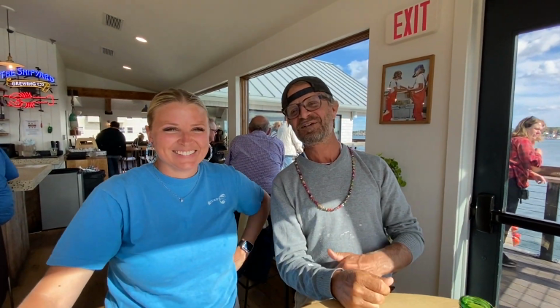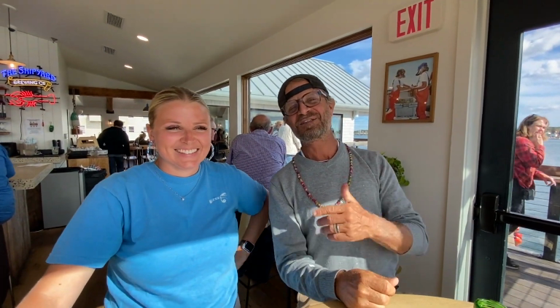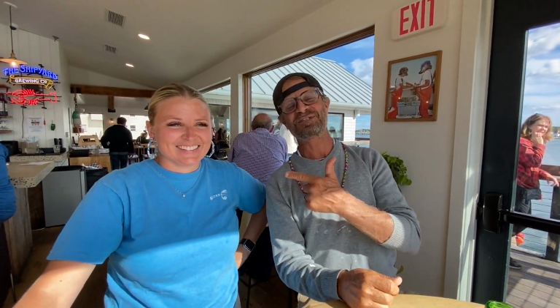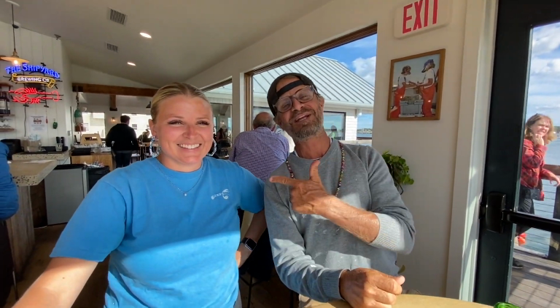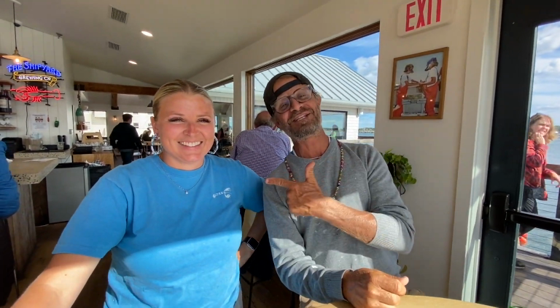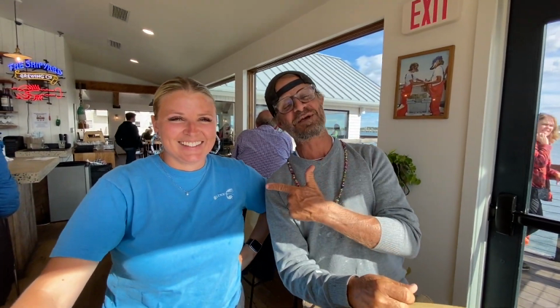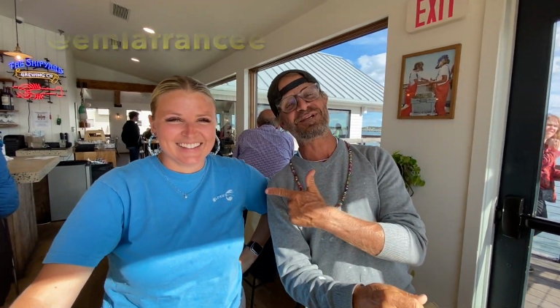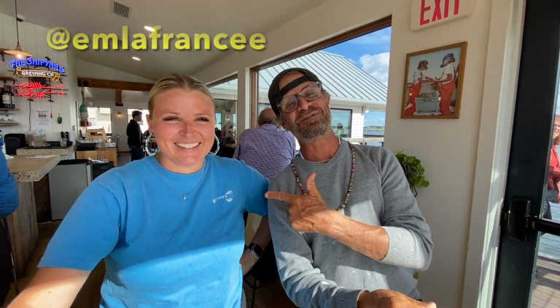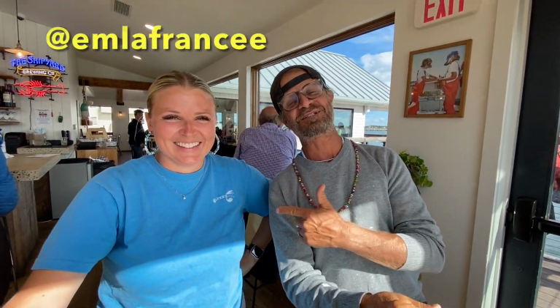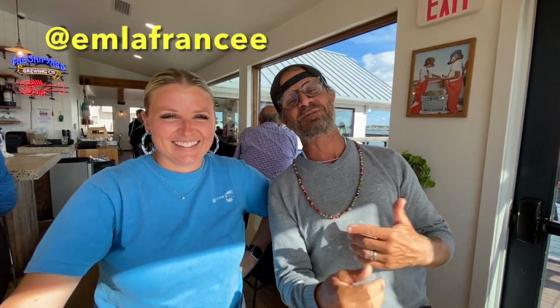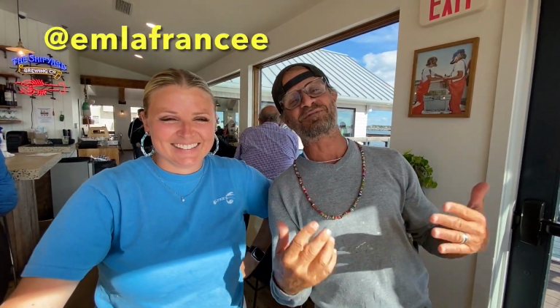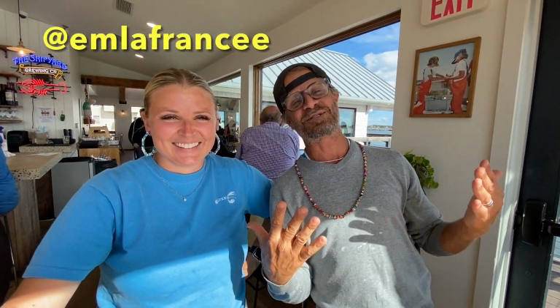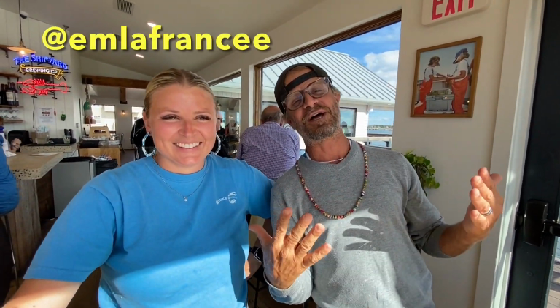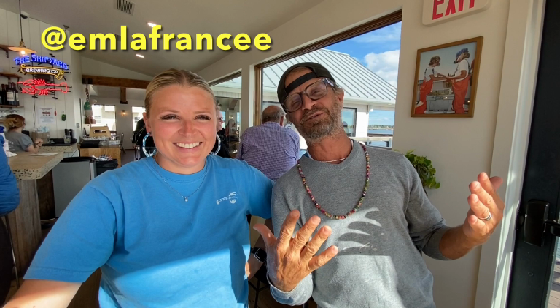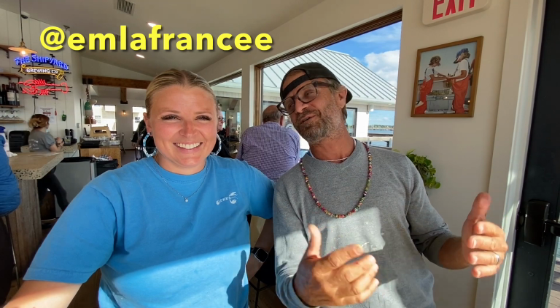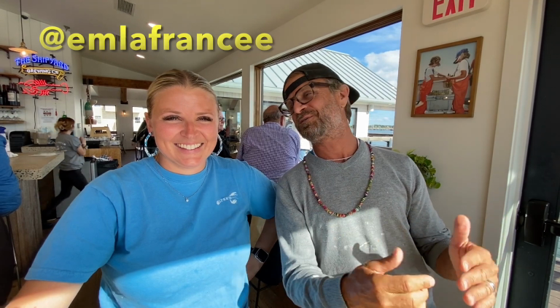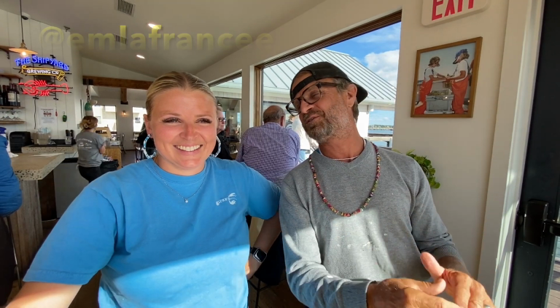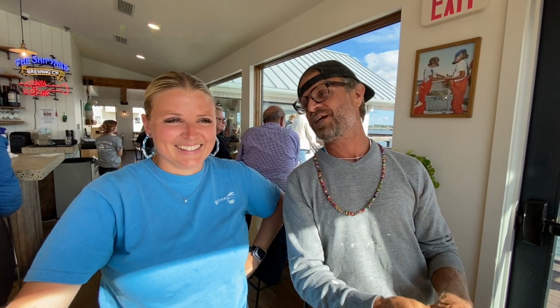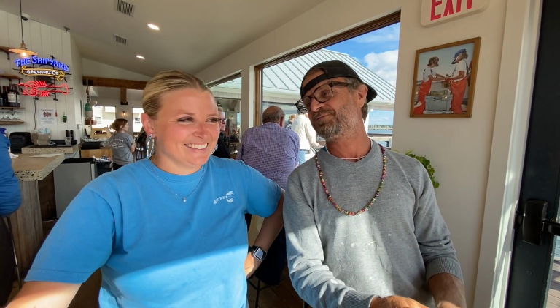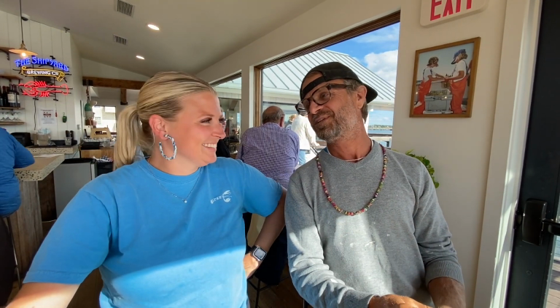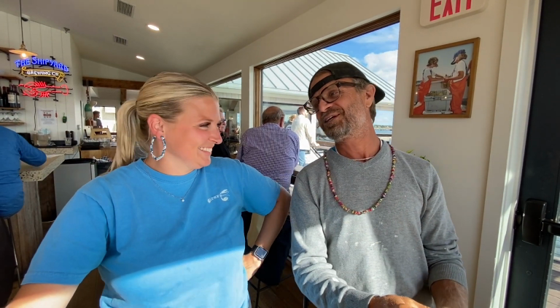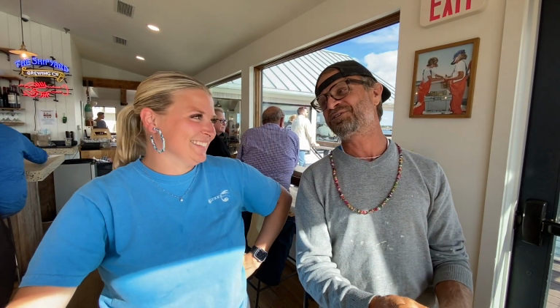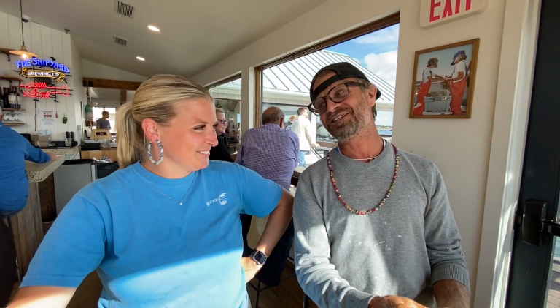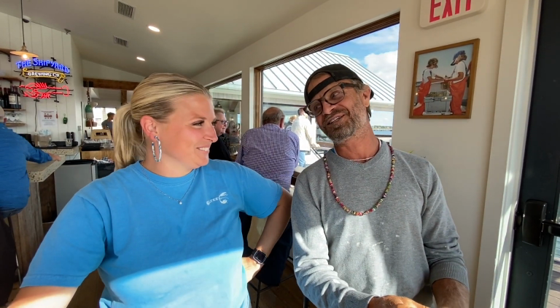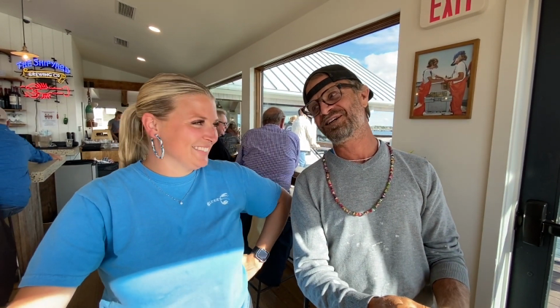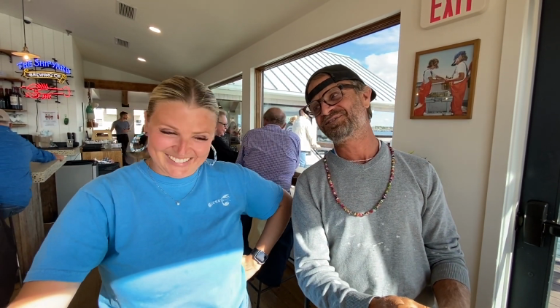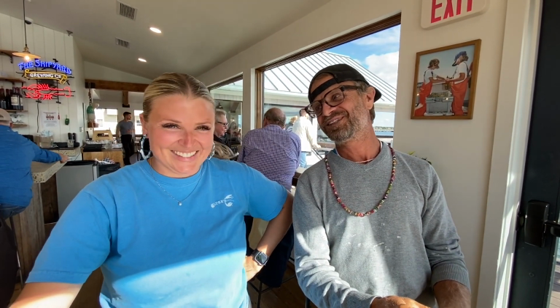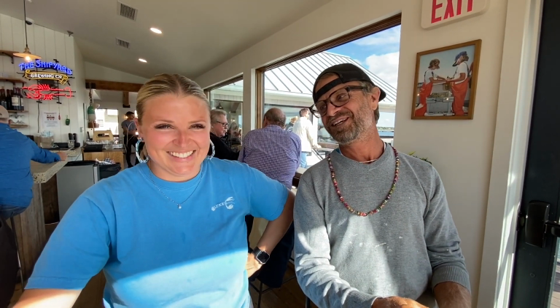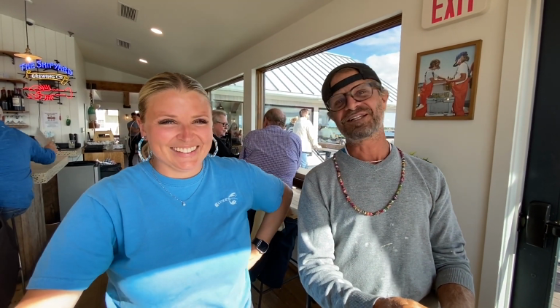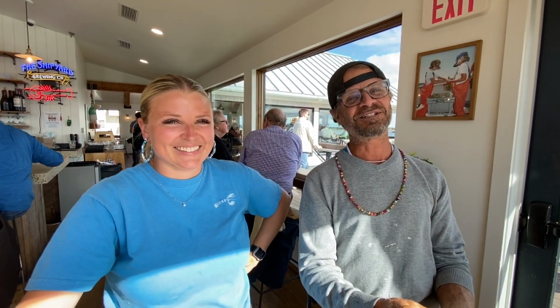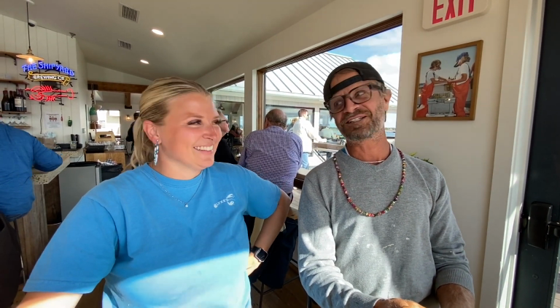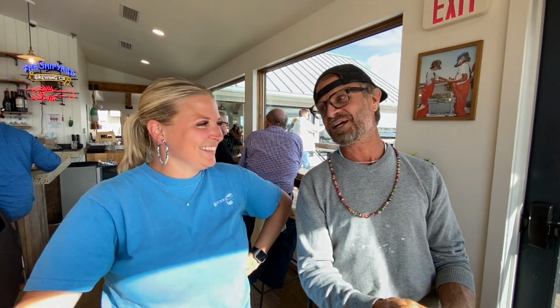This is my niece Emma. We stopped here for some lobster — everything was great. It was great to see you. Until next time.